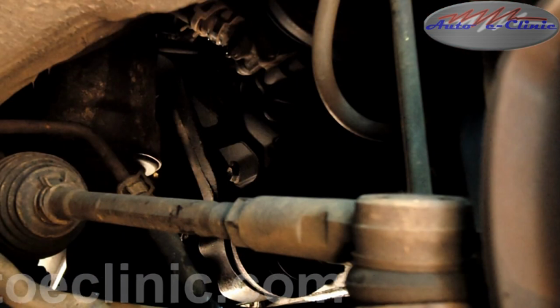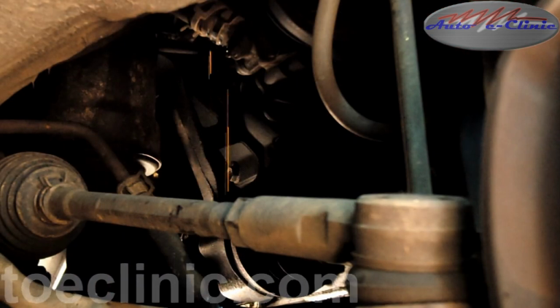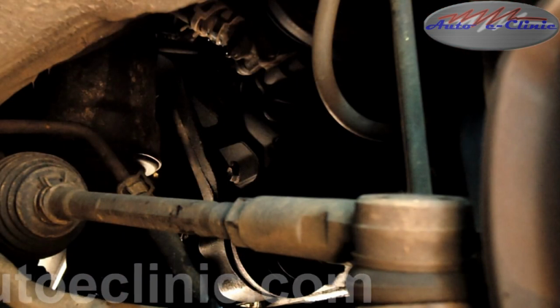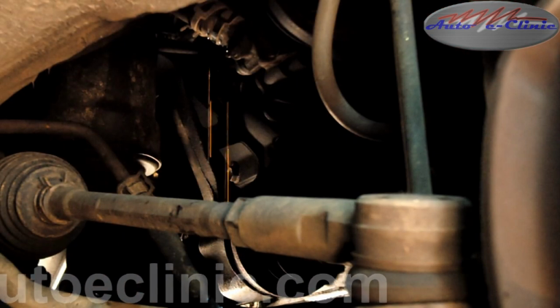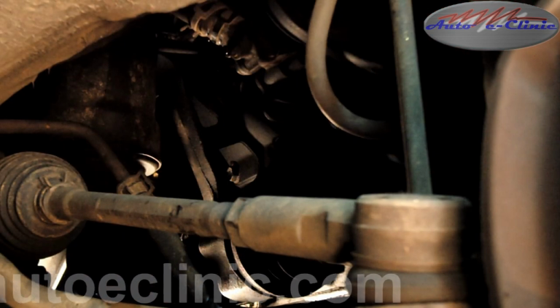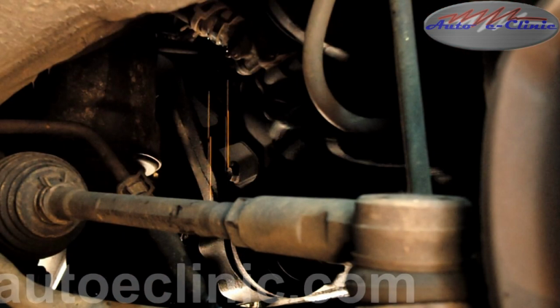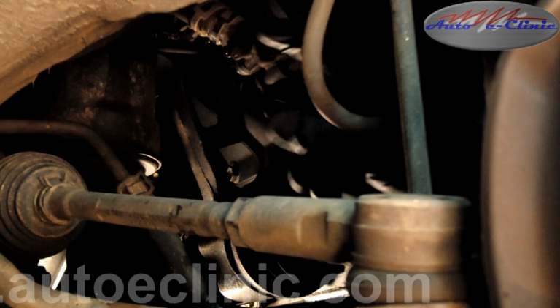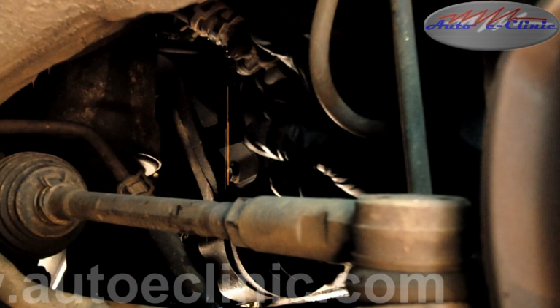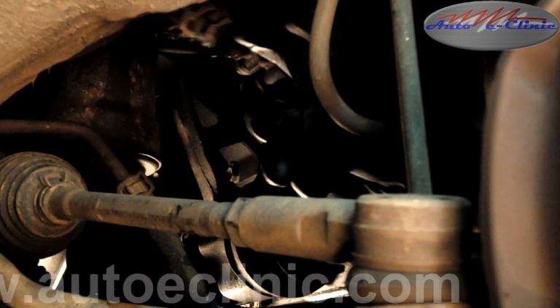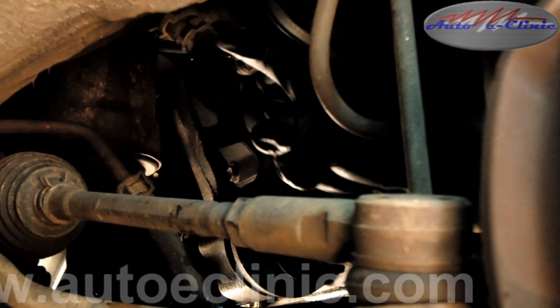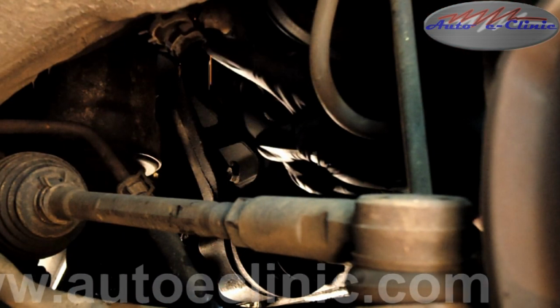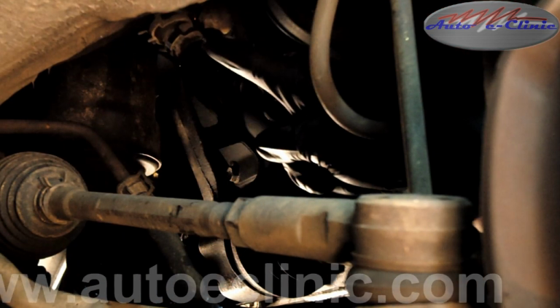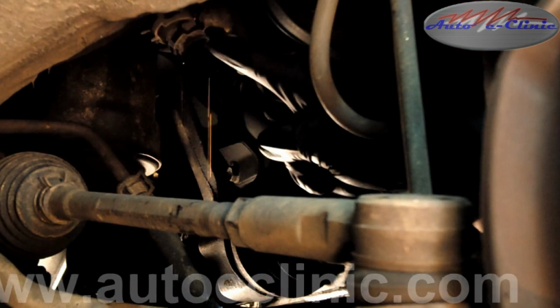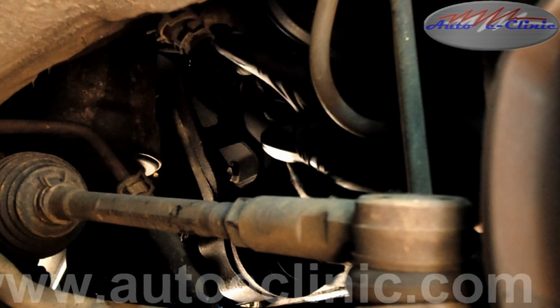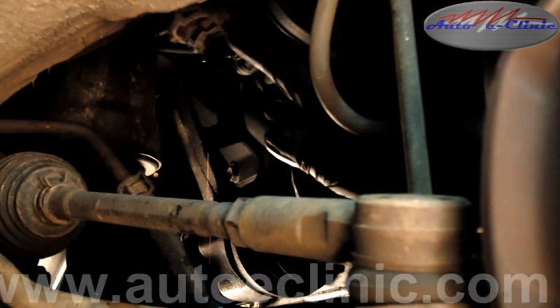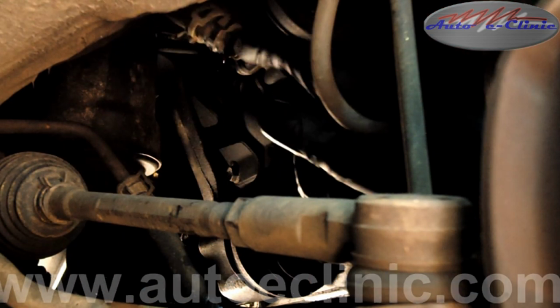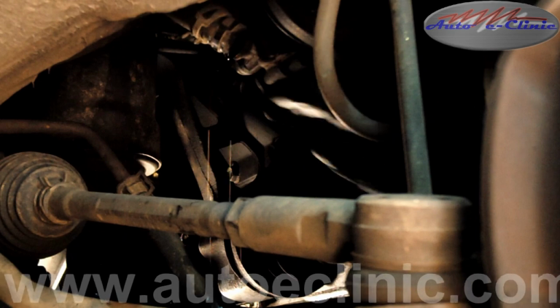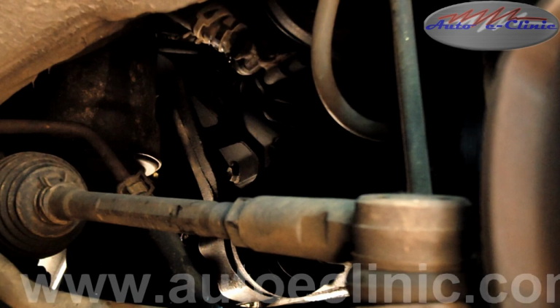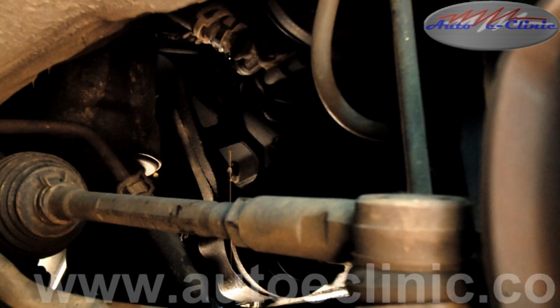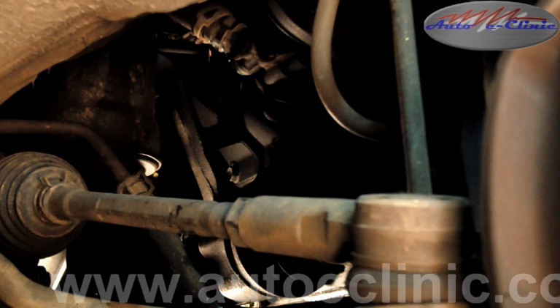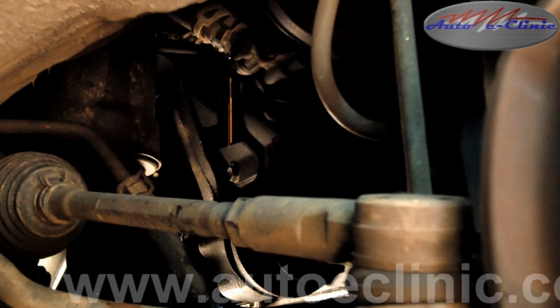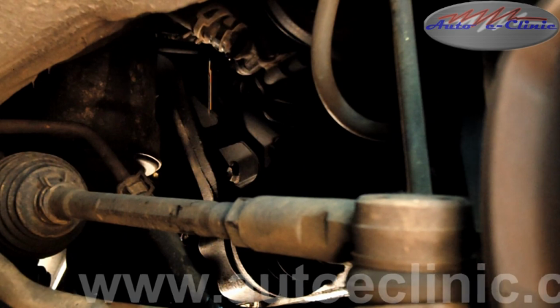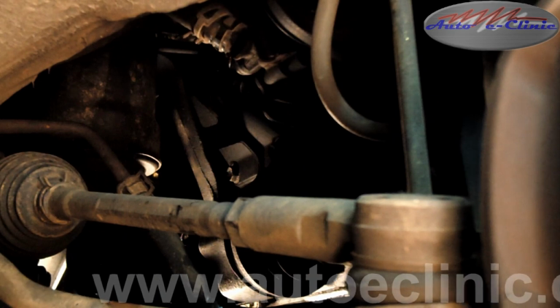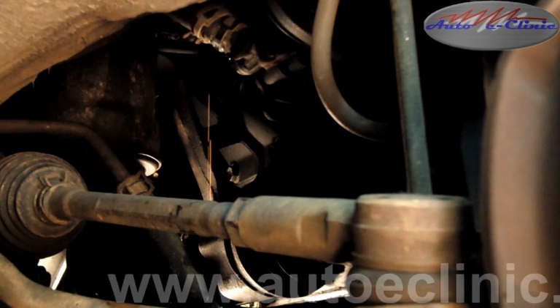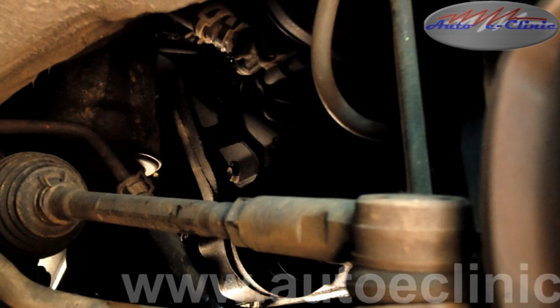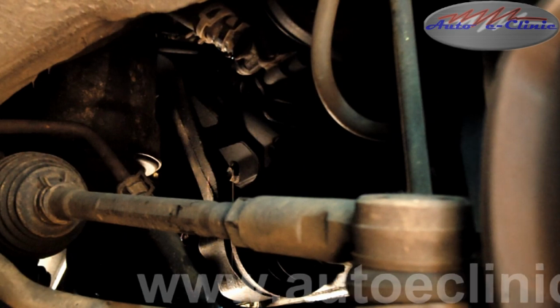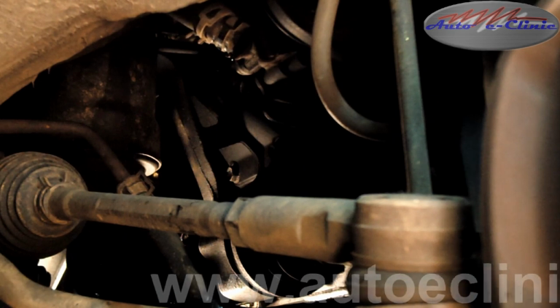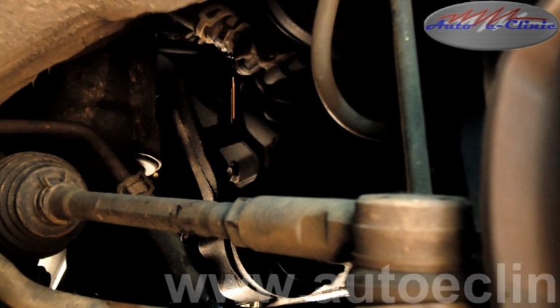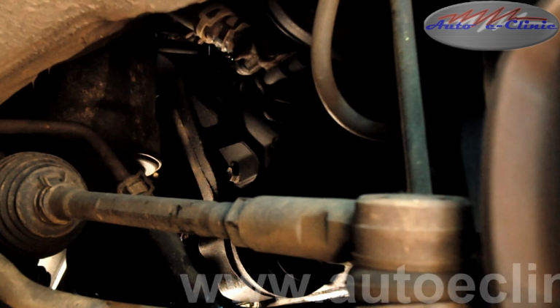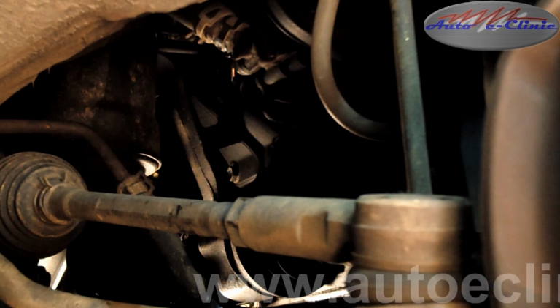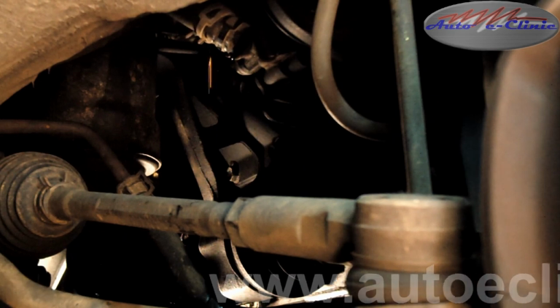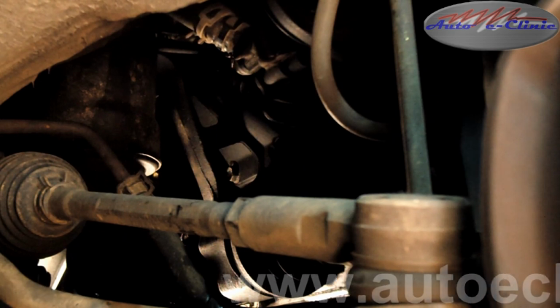We went ahead and removed the power steering return hose and we're letting it drain. Once it's finished draining, we're going to remove the power steering pump.